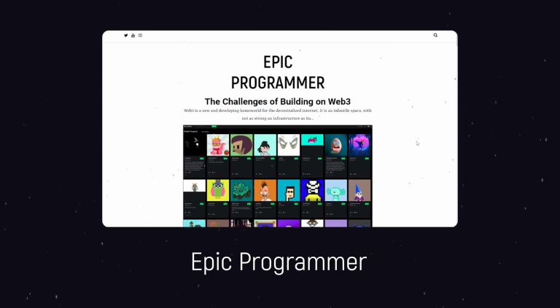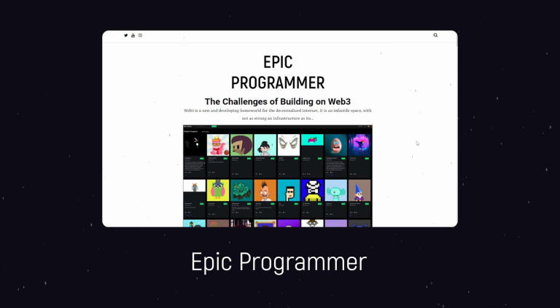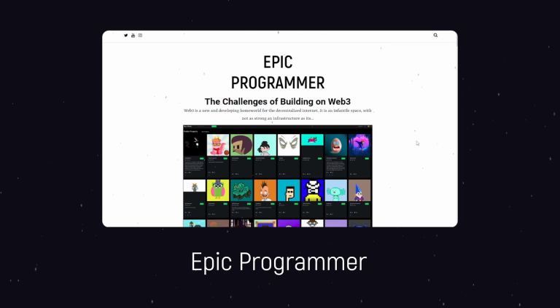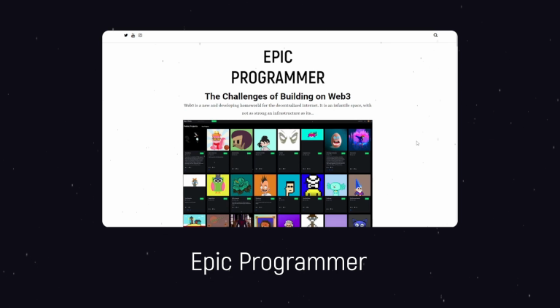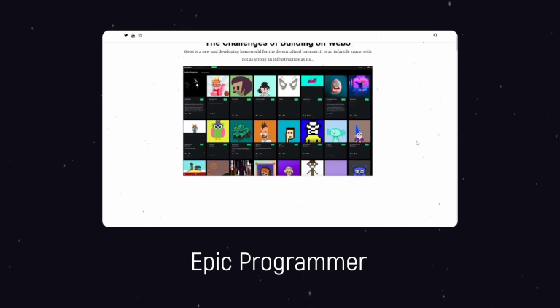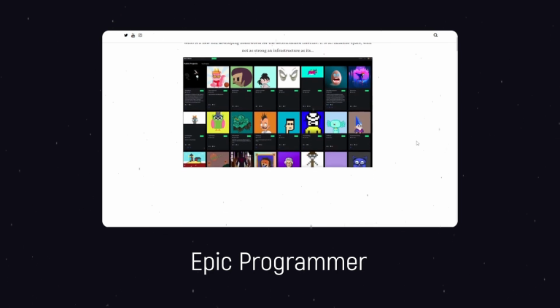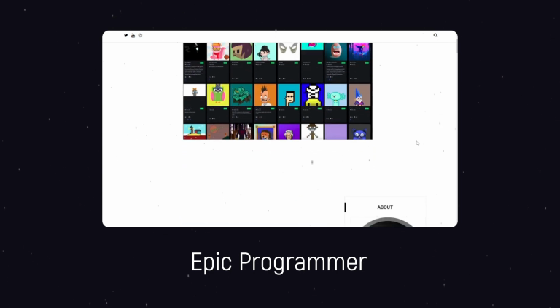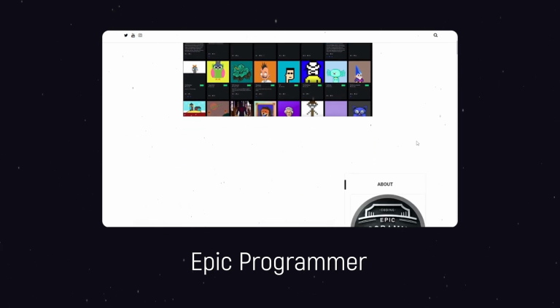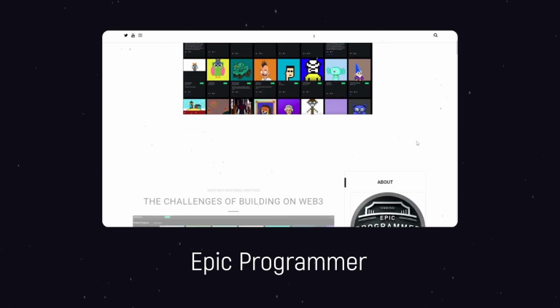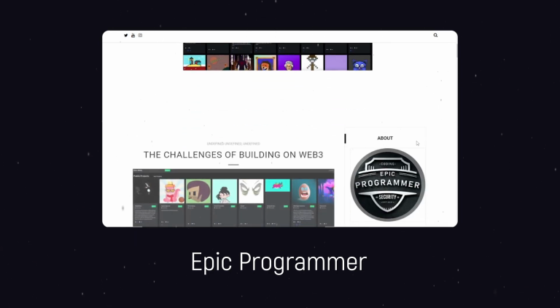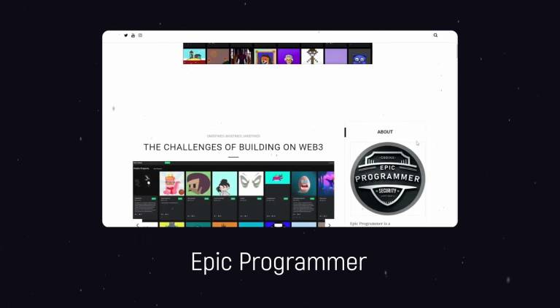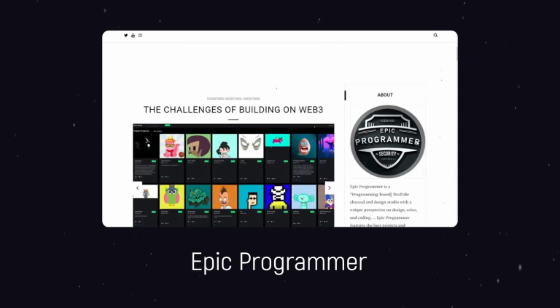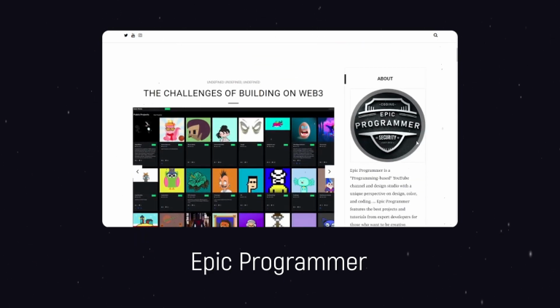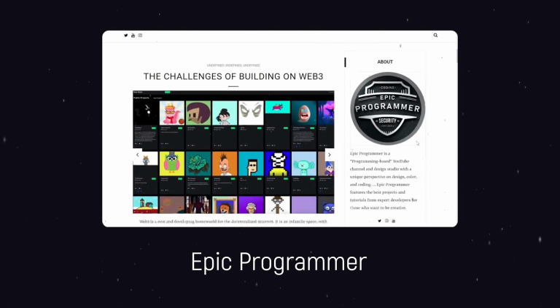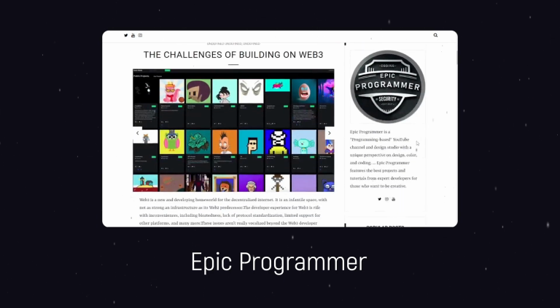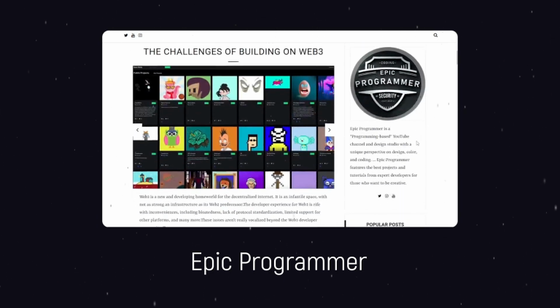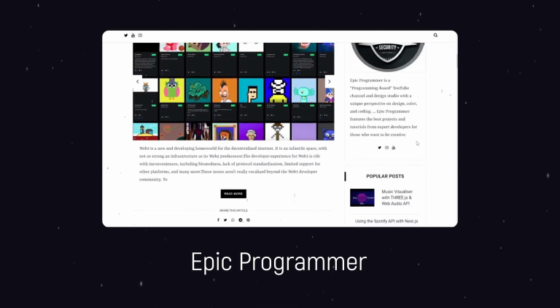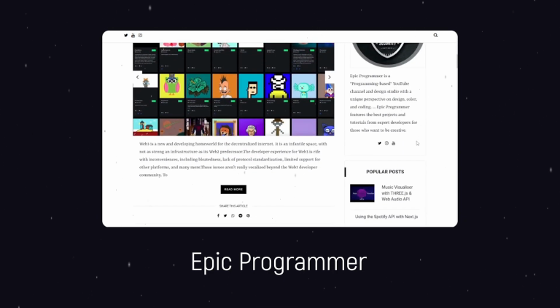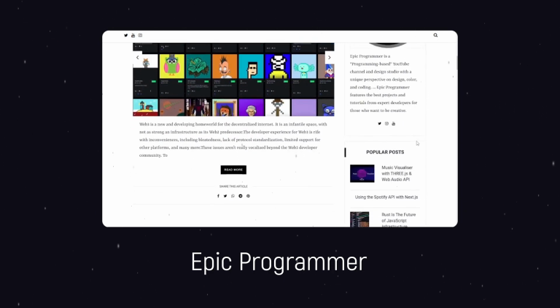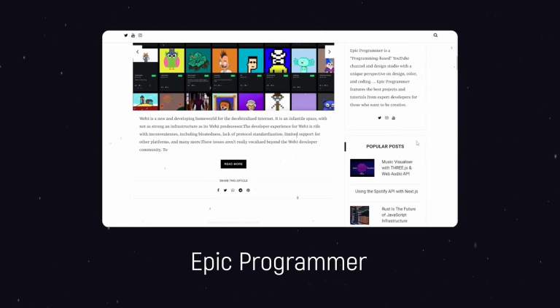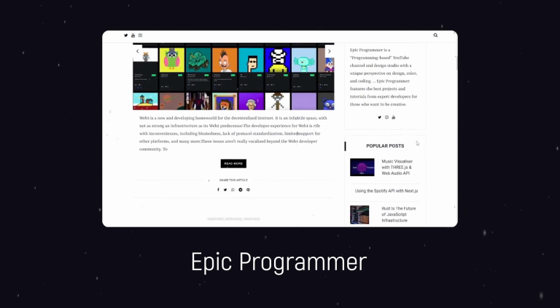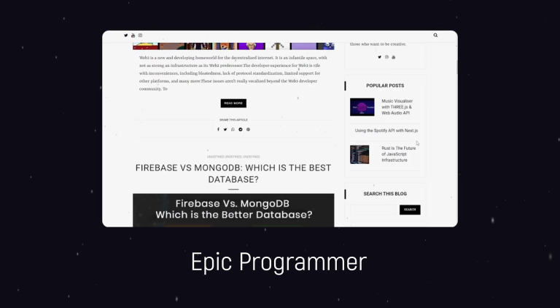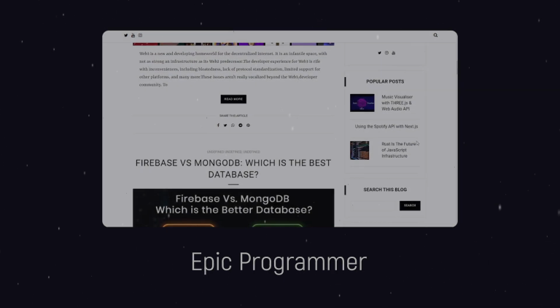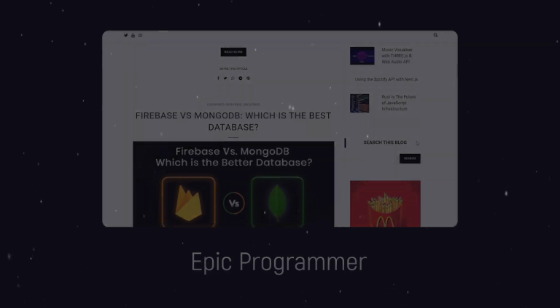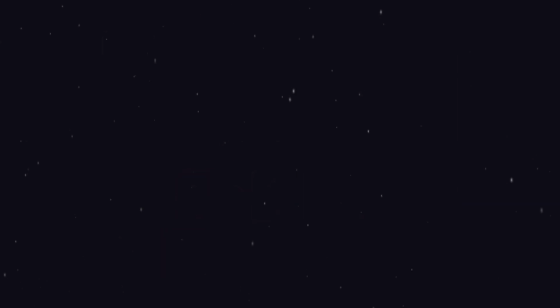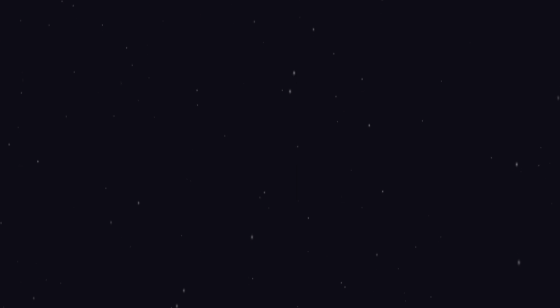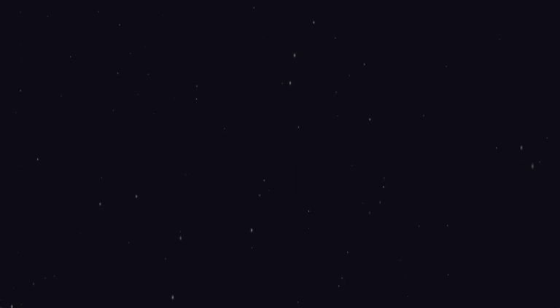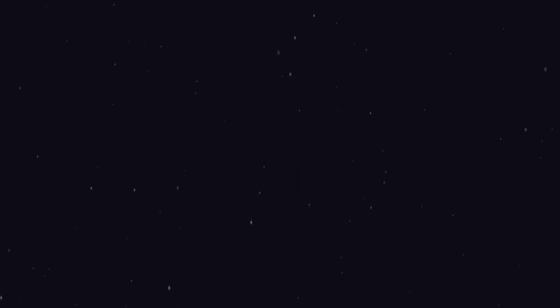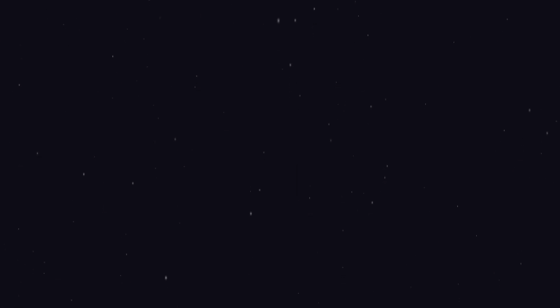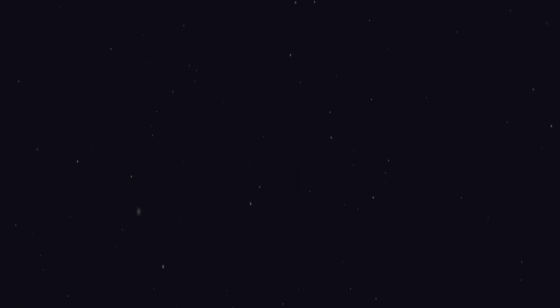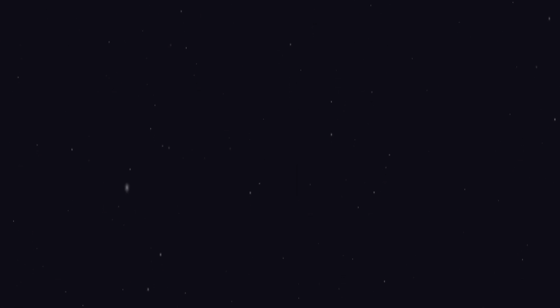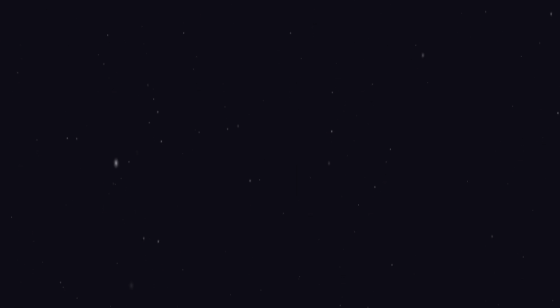As a bonus website, we have Epic Programmer, where we'll be providing the best projects on our website, so you can check it out. That's all about this video — hit the like button and consider subscribing. I'll catch you in the next one.